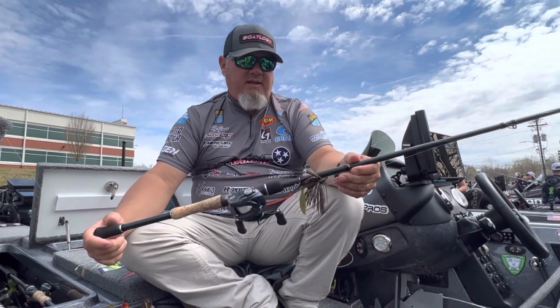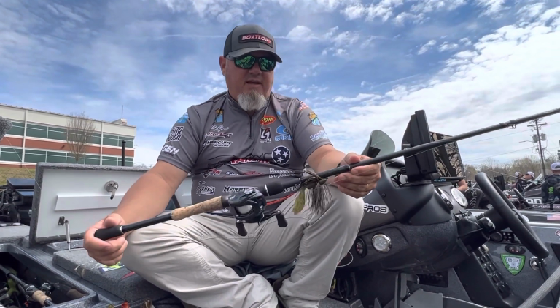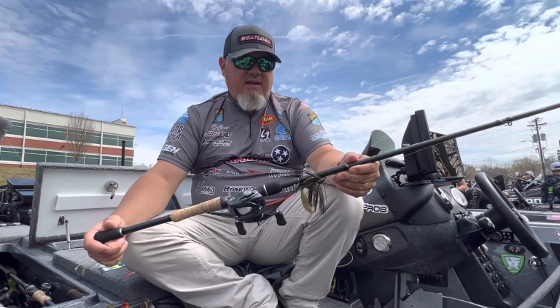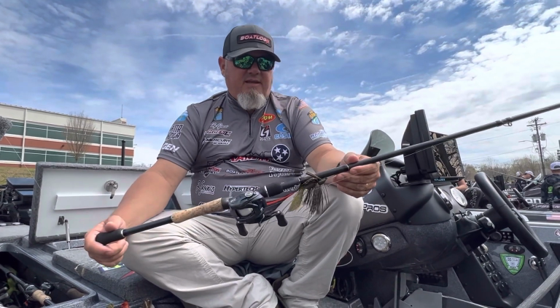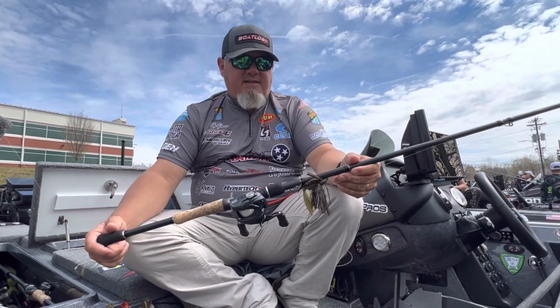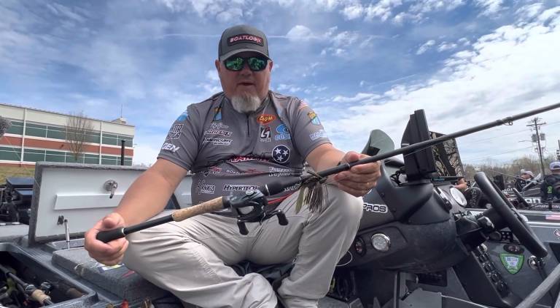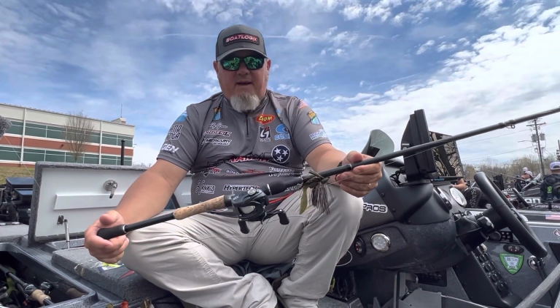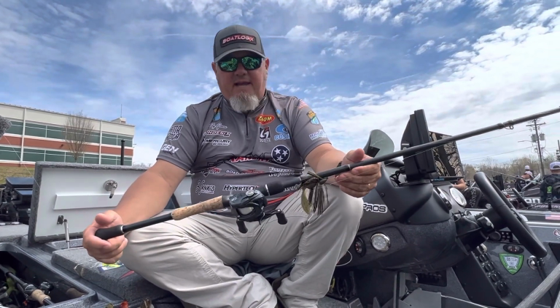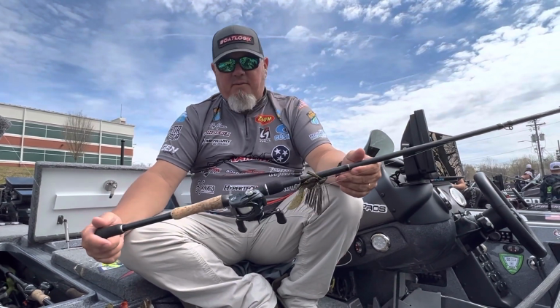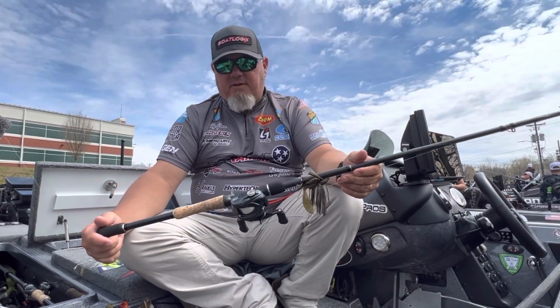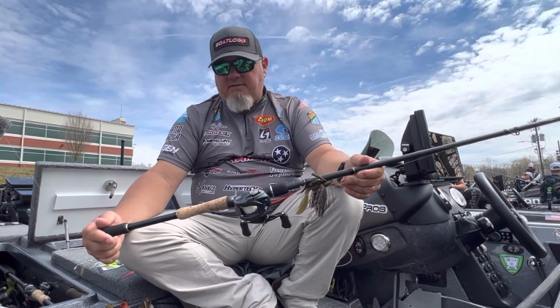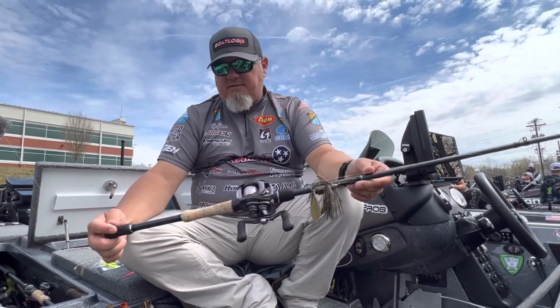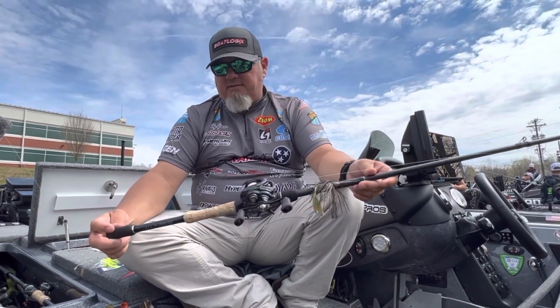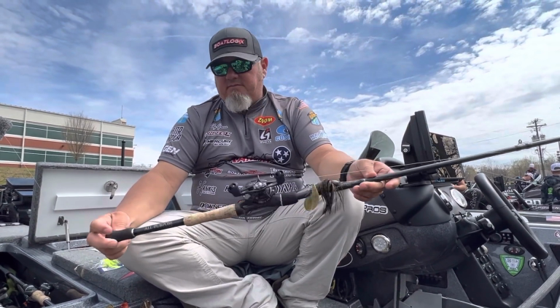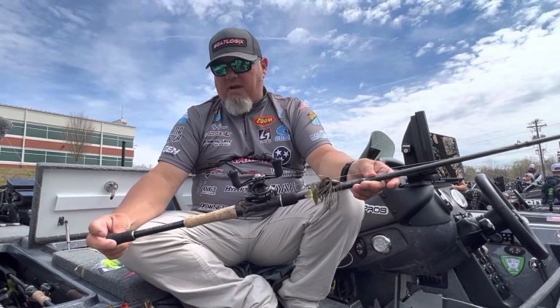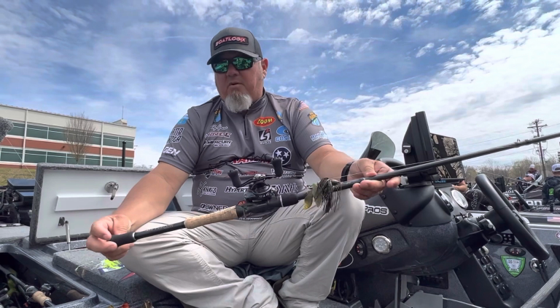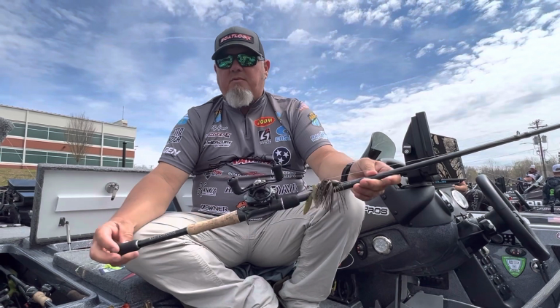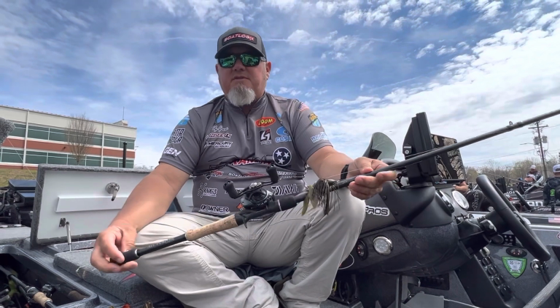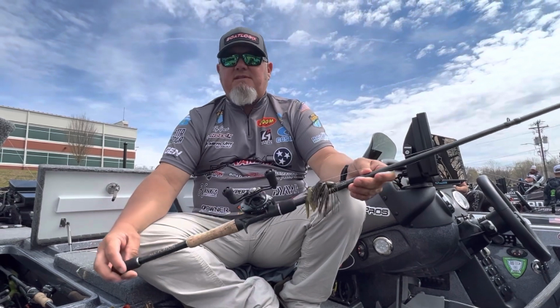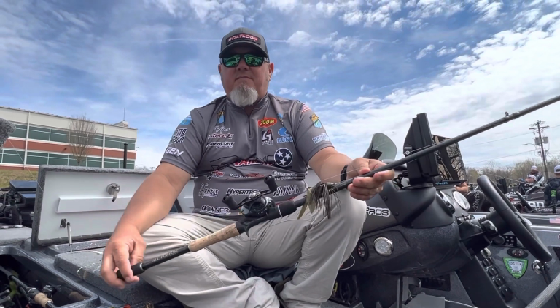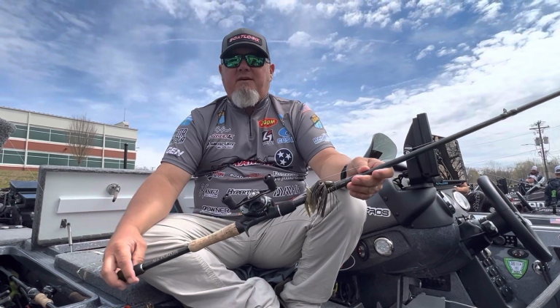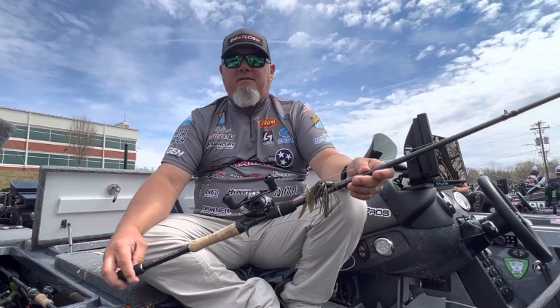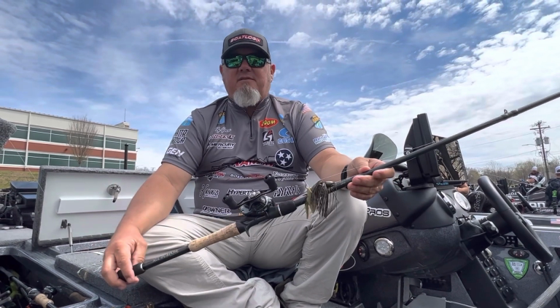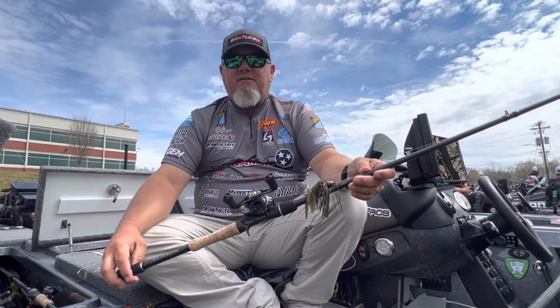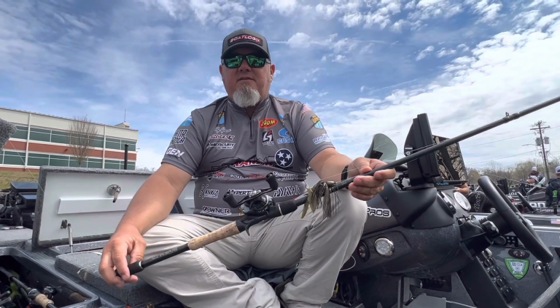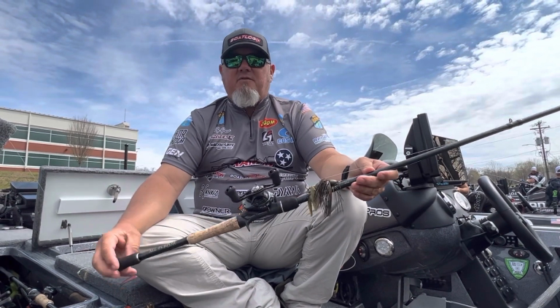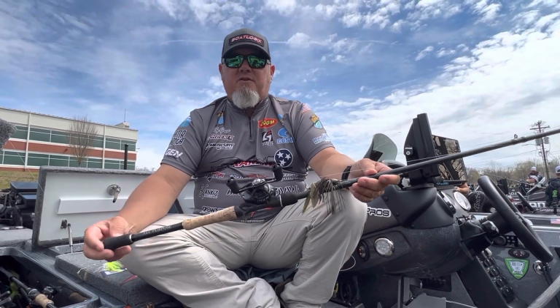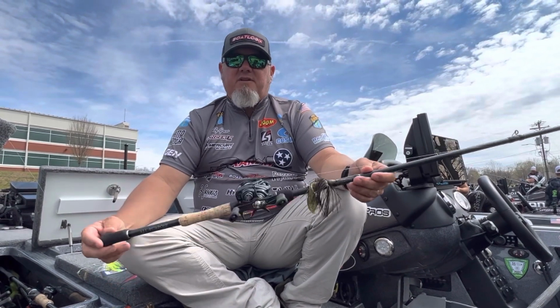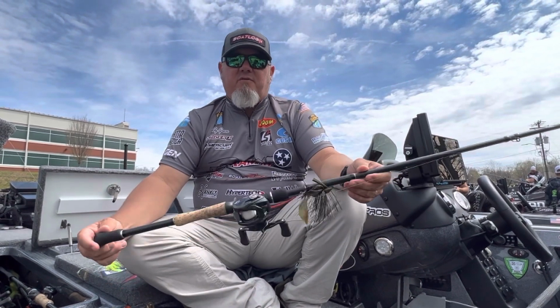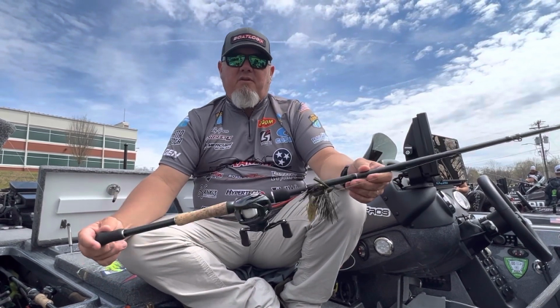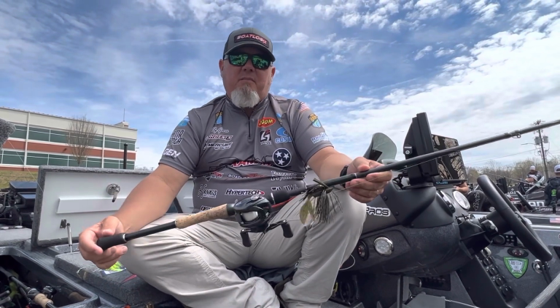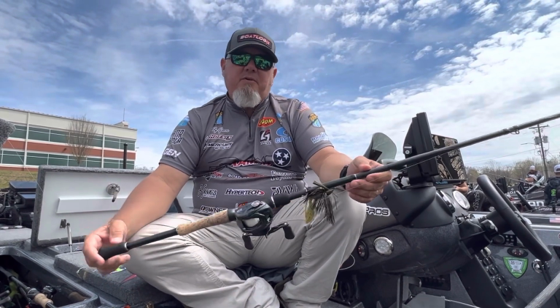The 73 All Purpose has just been my rod. I don't have my name on it, but I promise you it's about two-thirds of every rod in my boat.